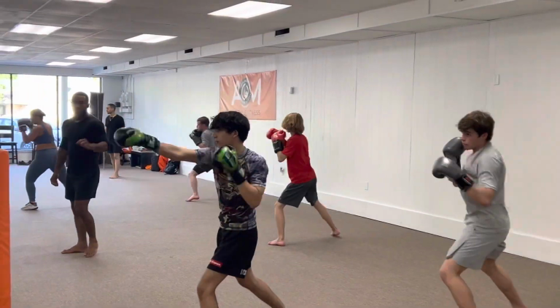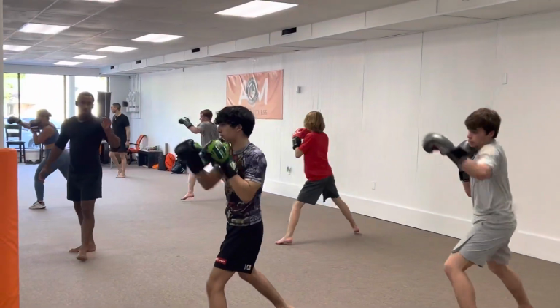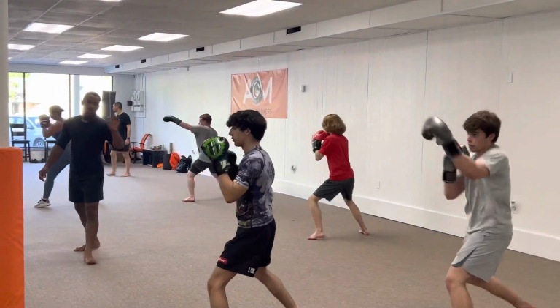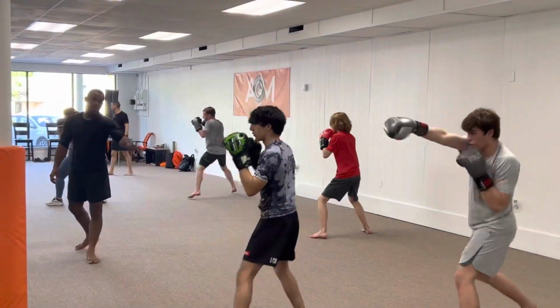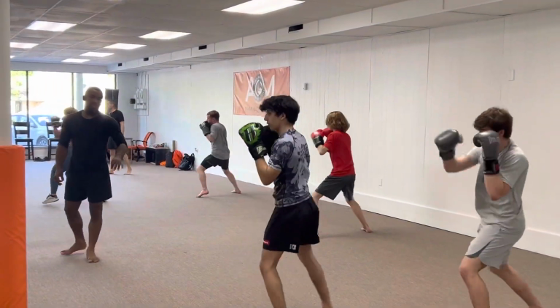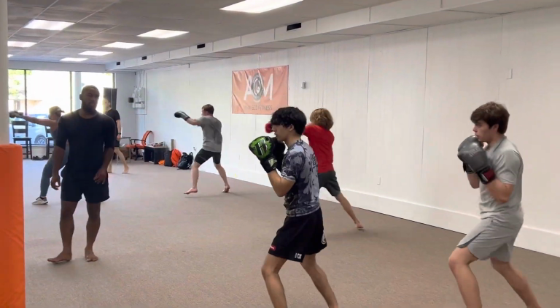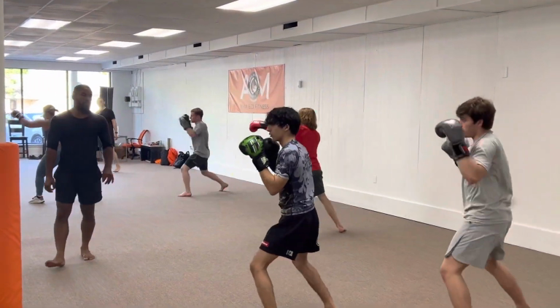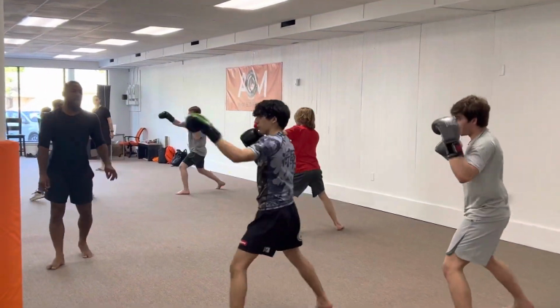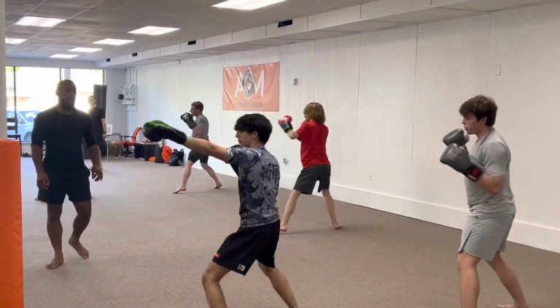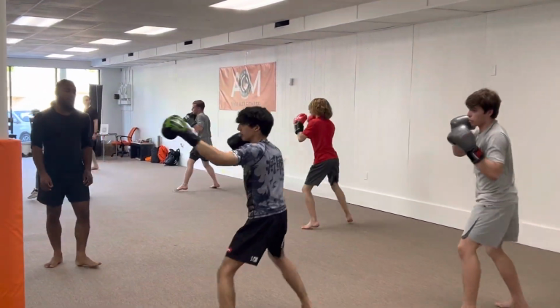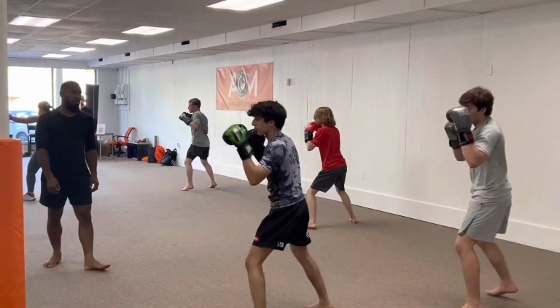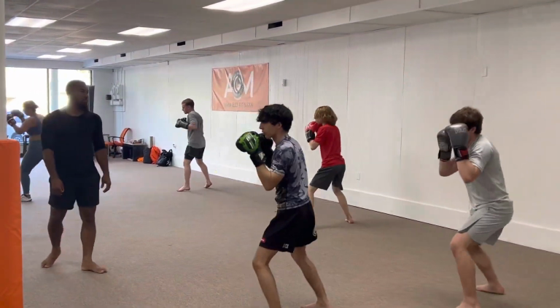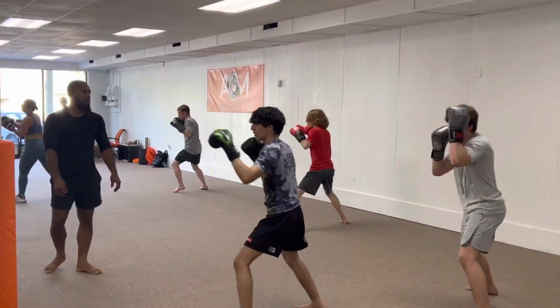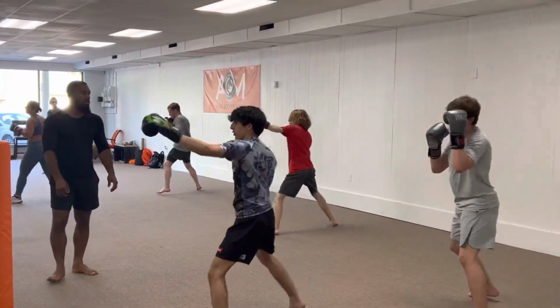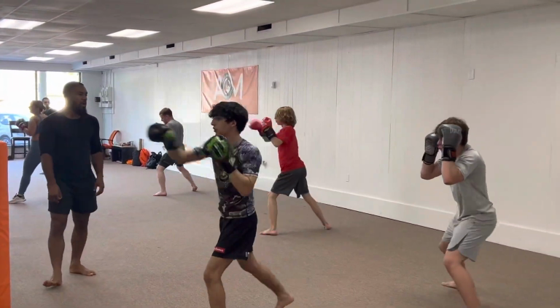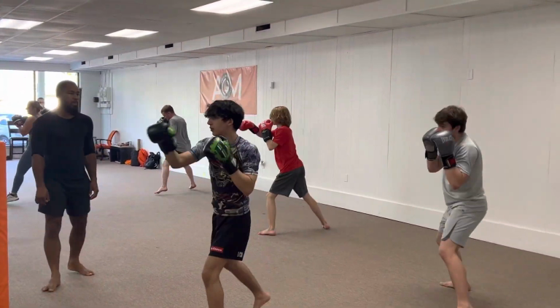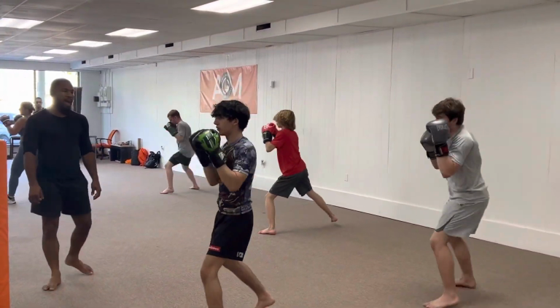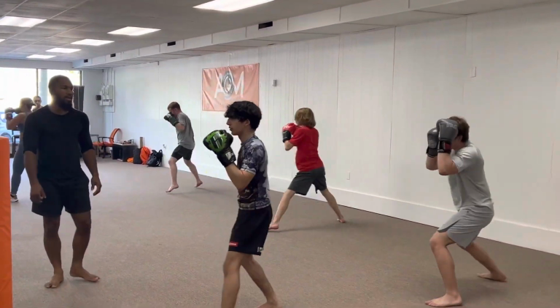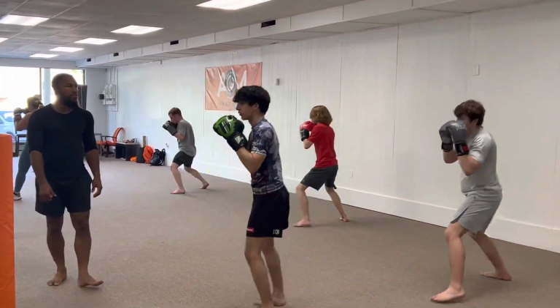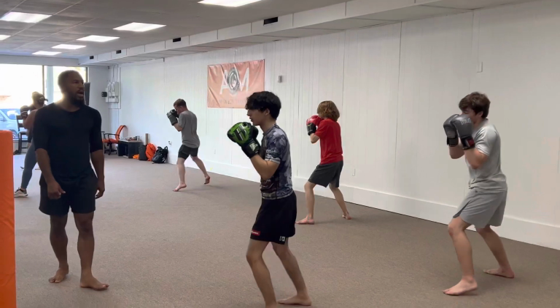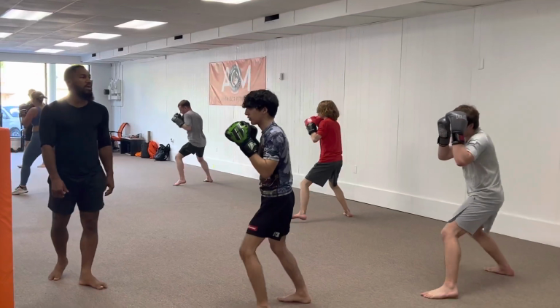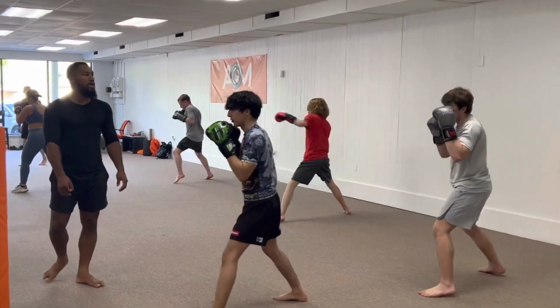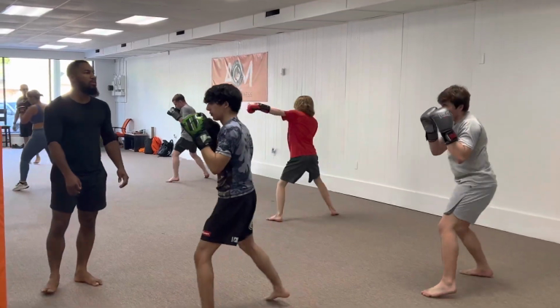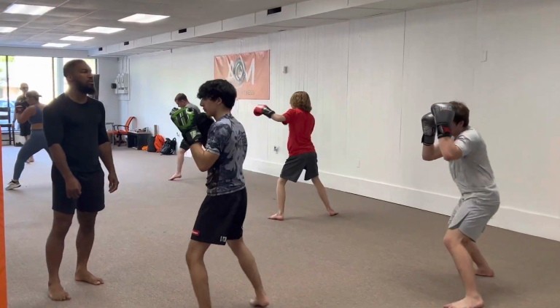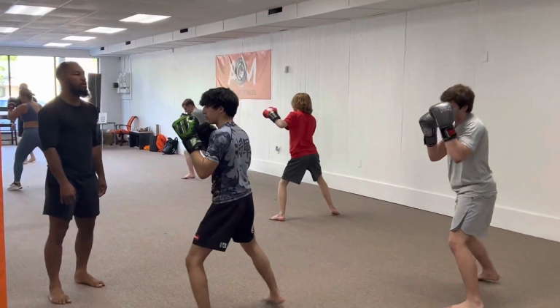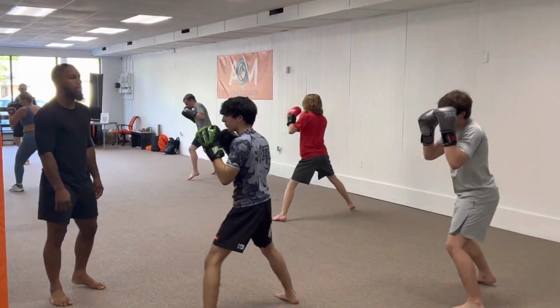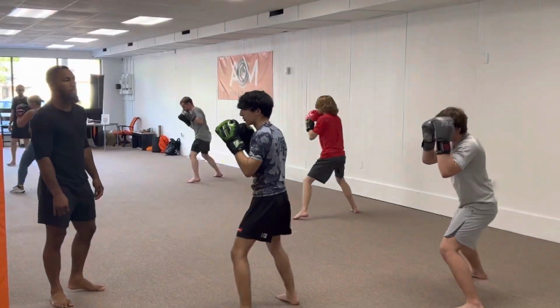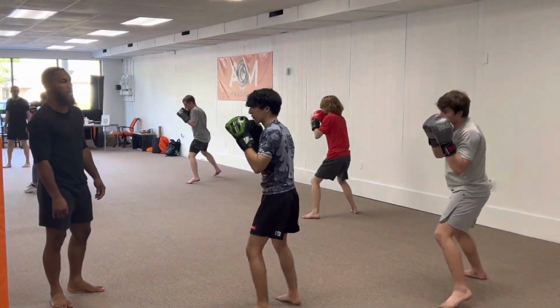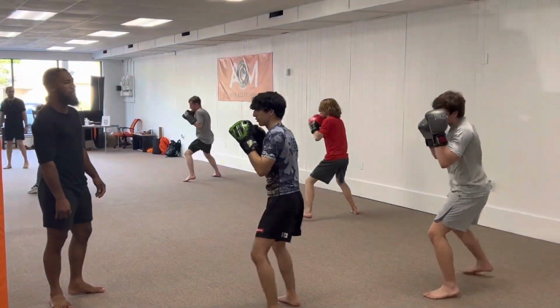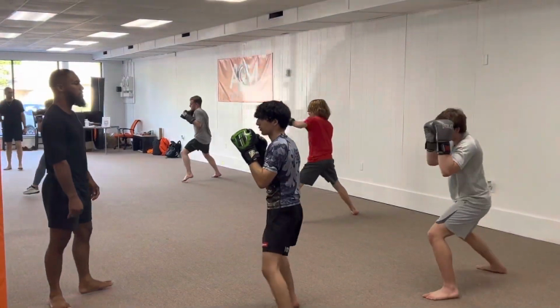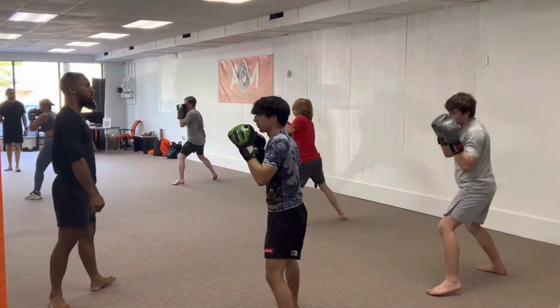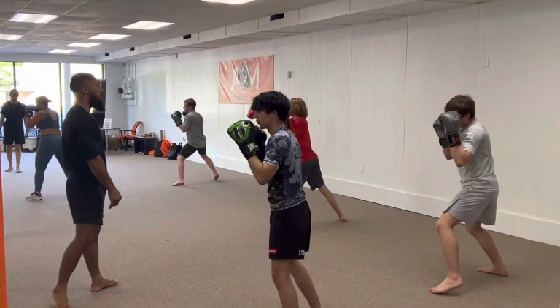Go right back to the movement pattern. Forward, back, left, right. Let's go. Keep those hands up, chin down.